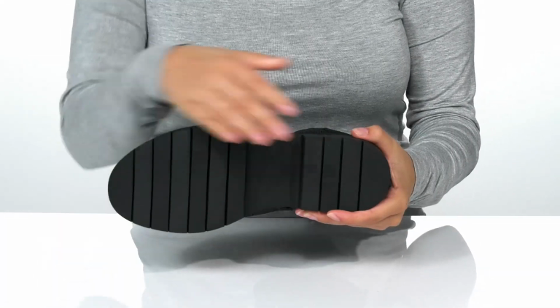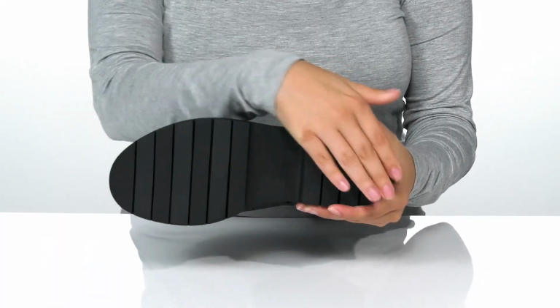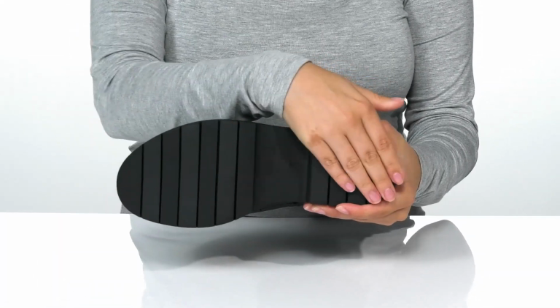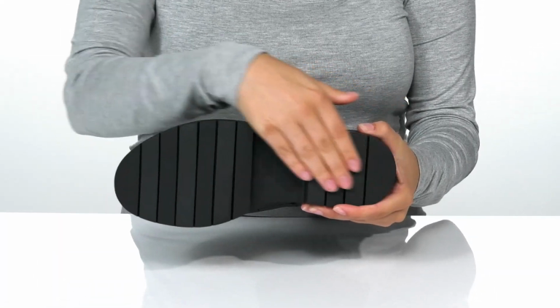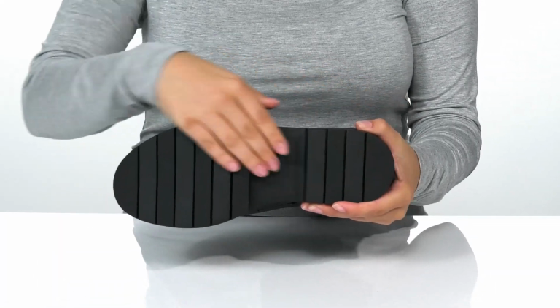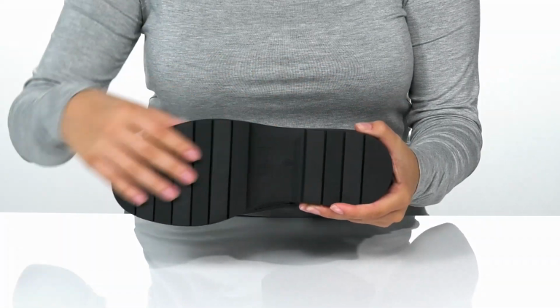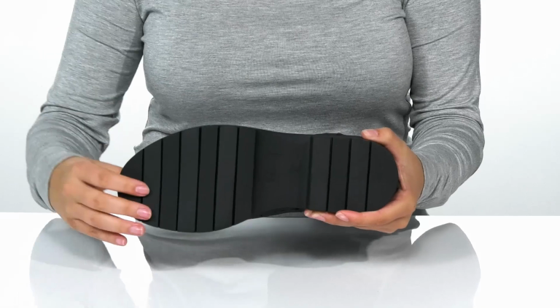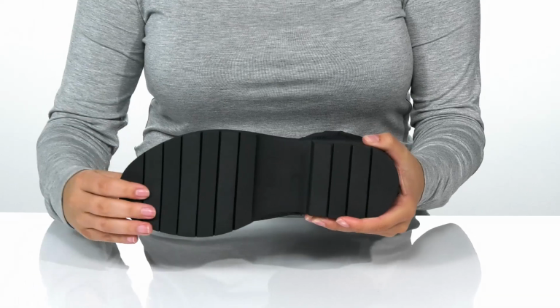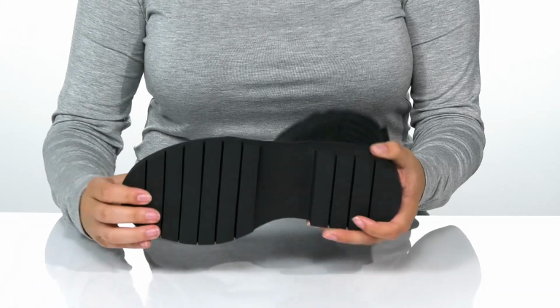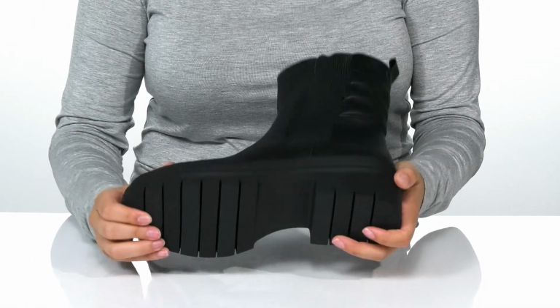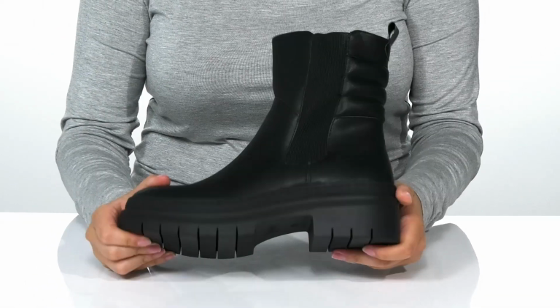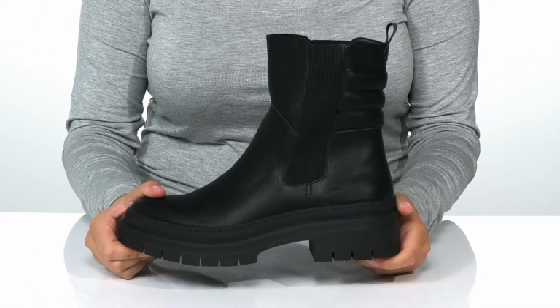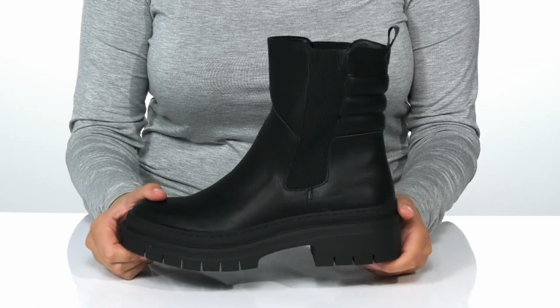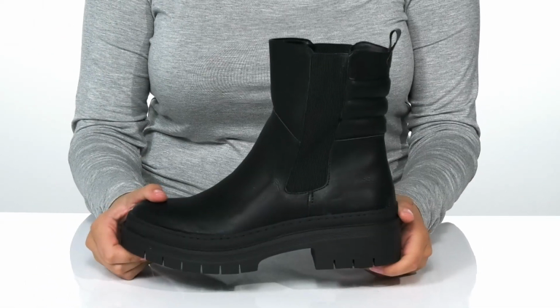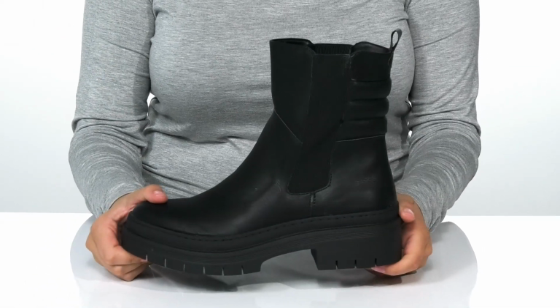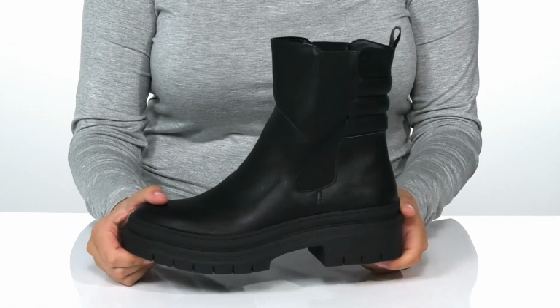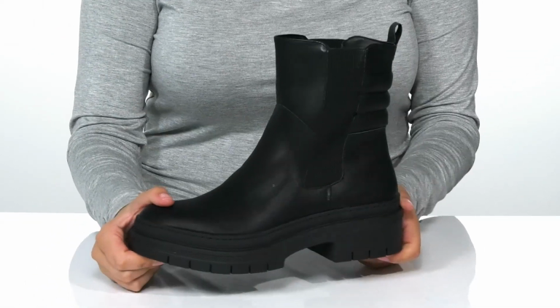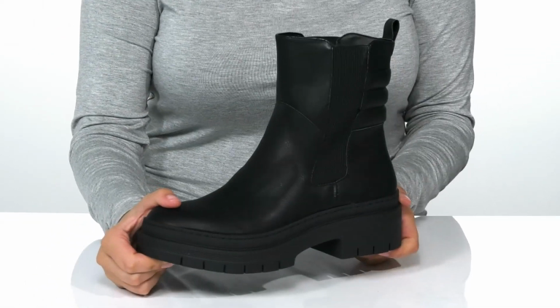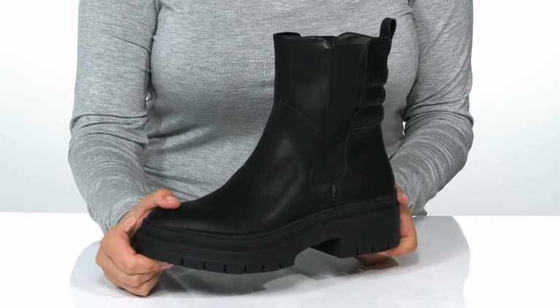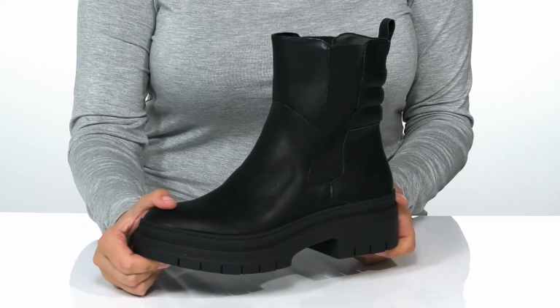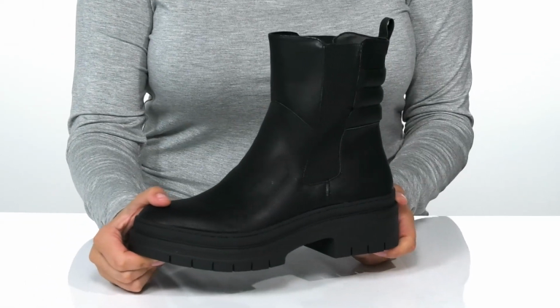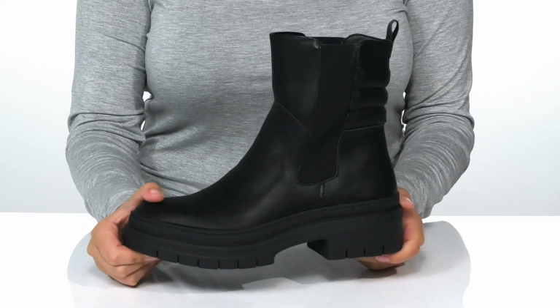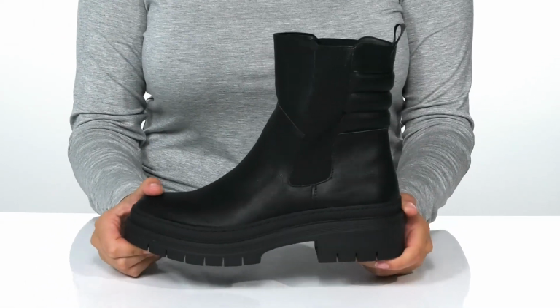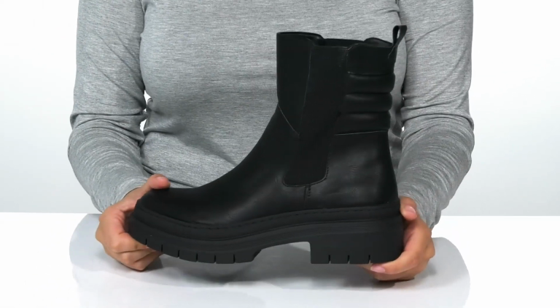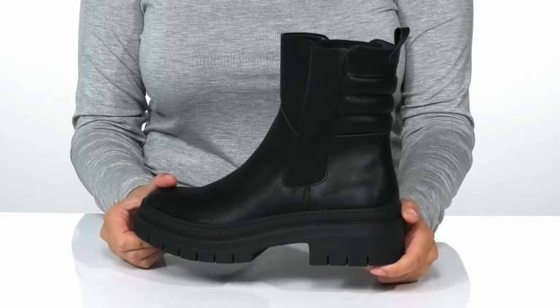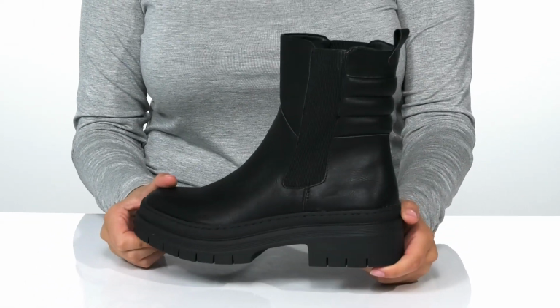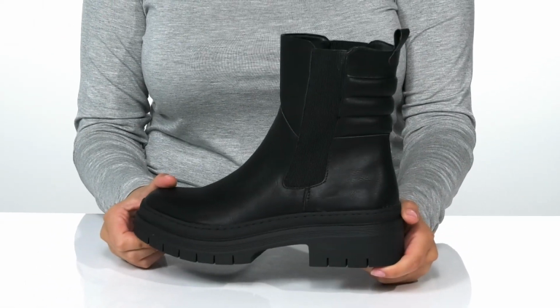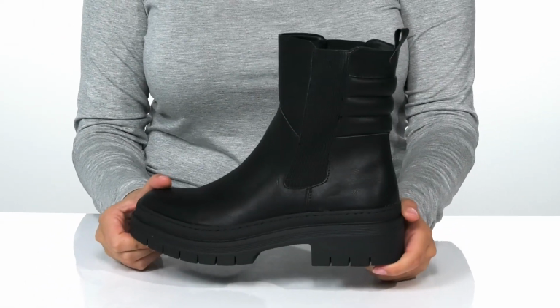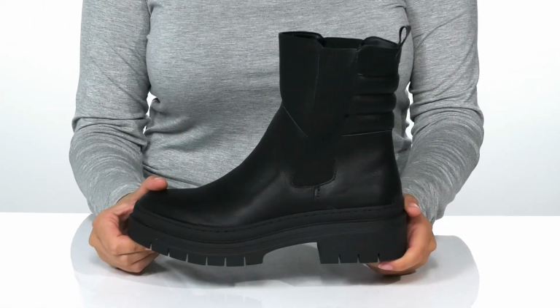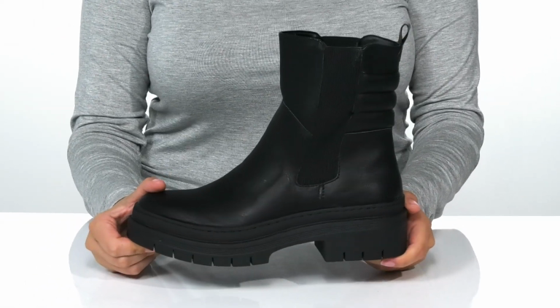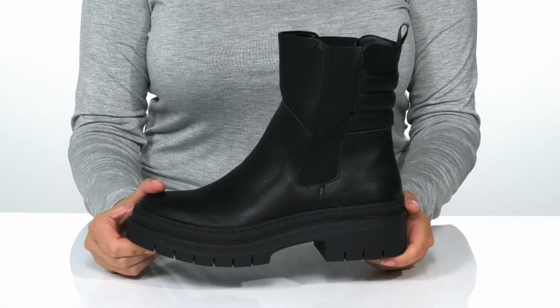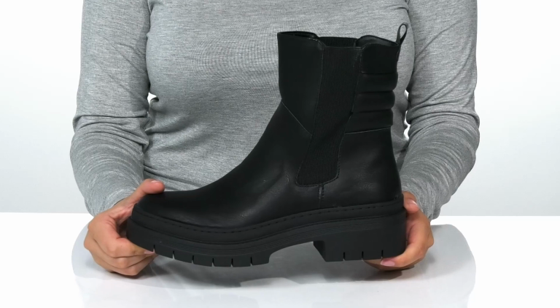Underneath is a lightly textured synthetic outsole for traction, and I think these would look so great paired with a plaid skirt.